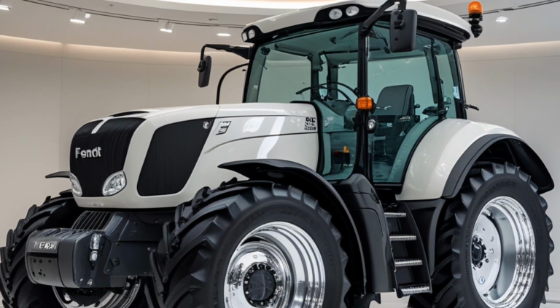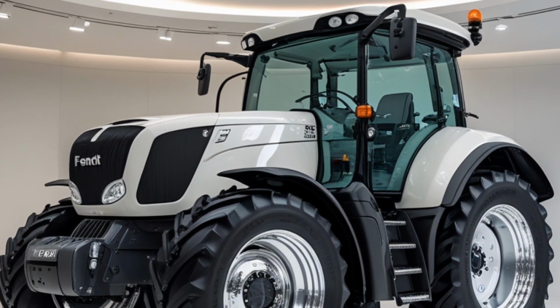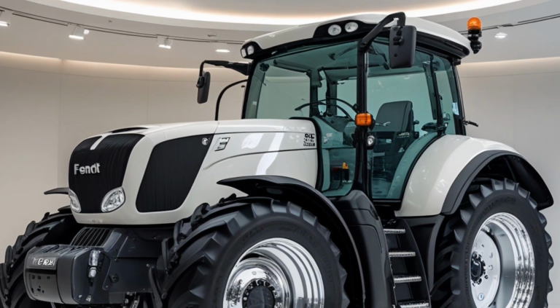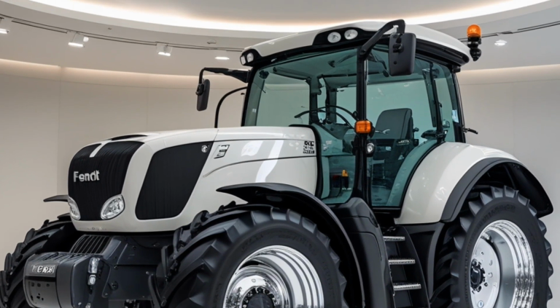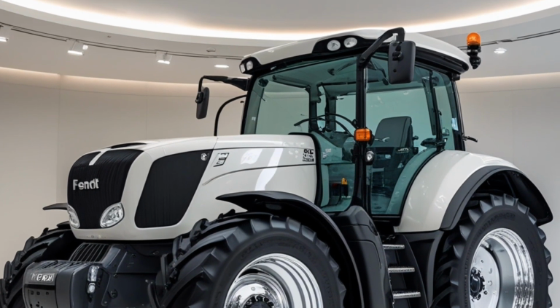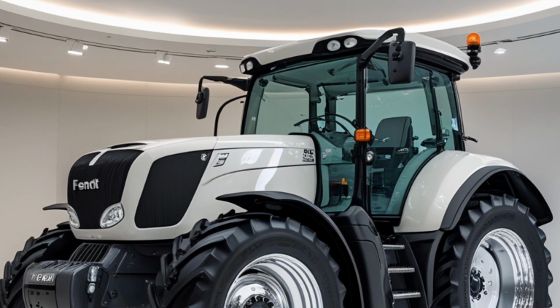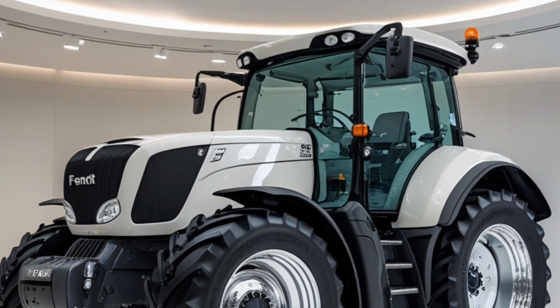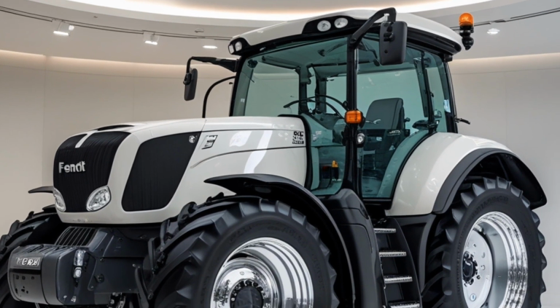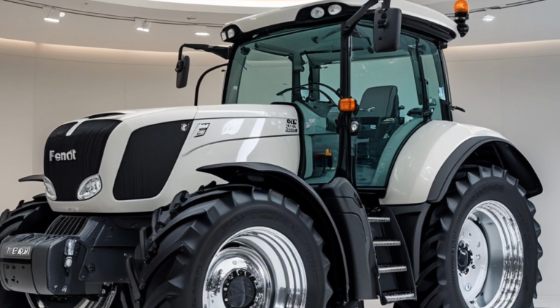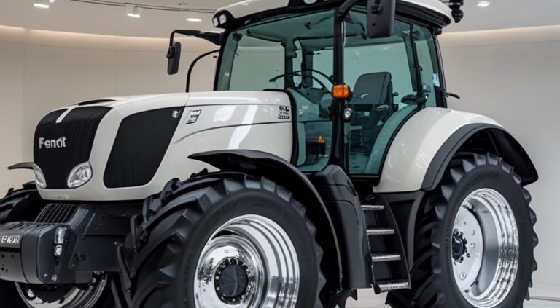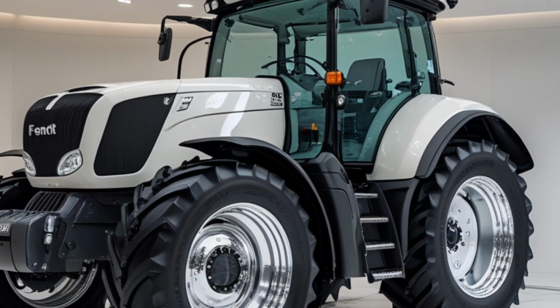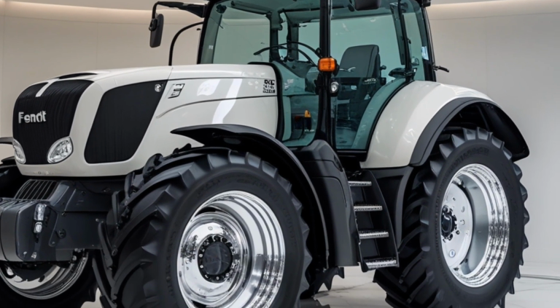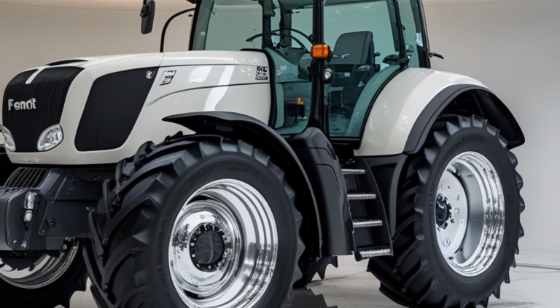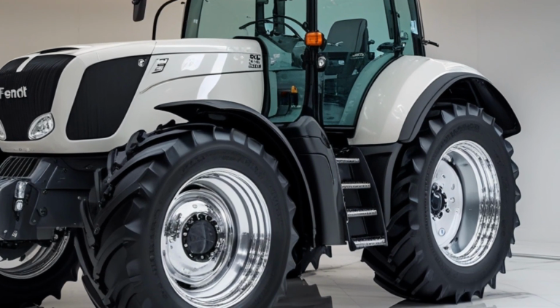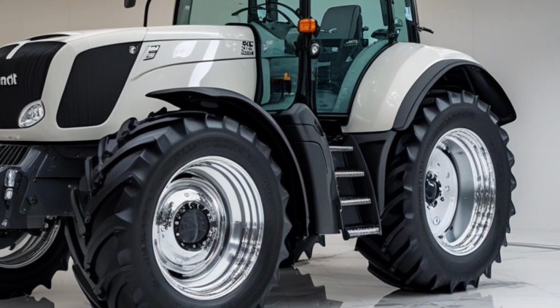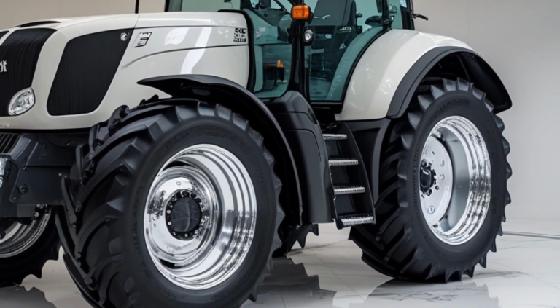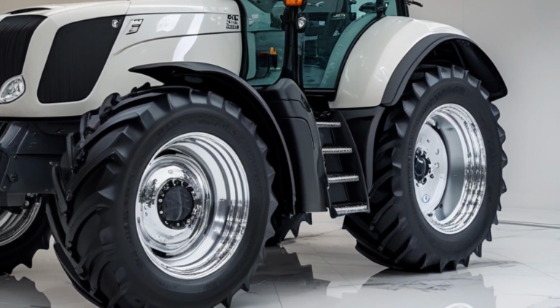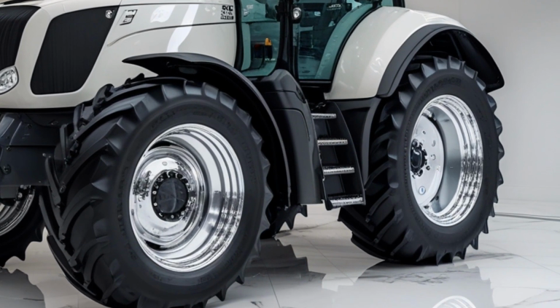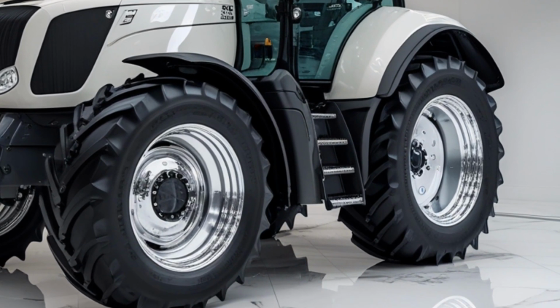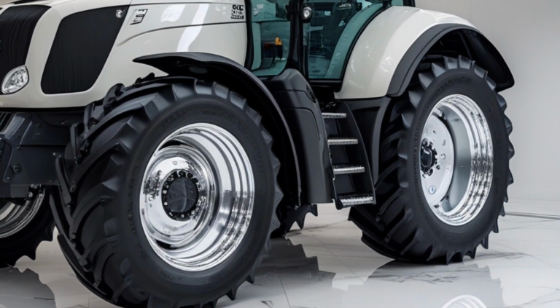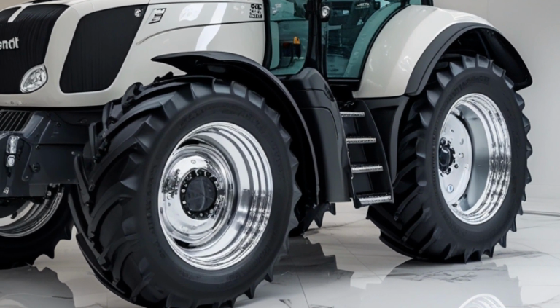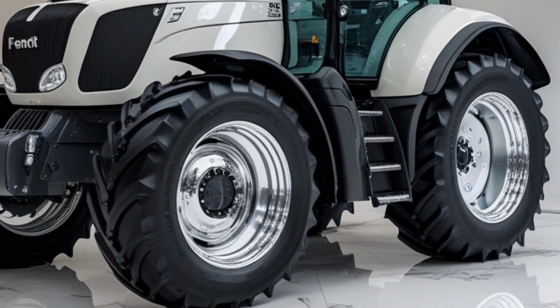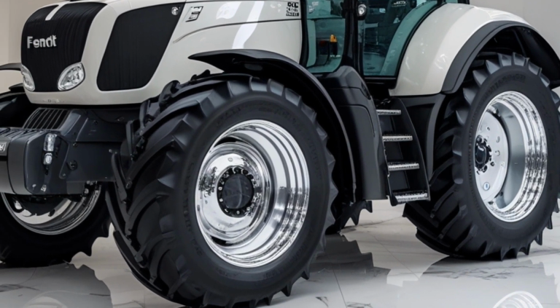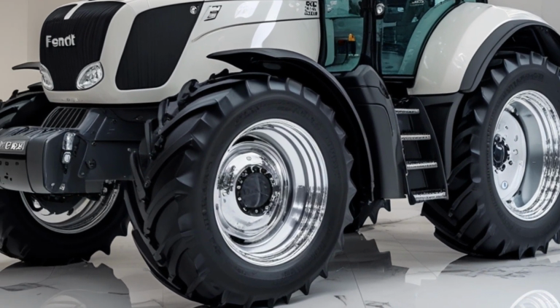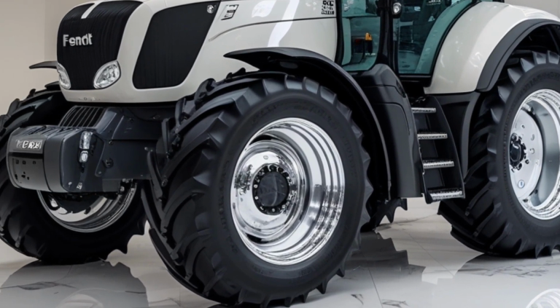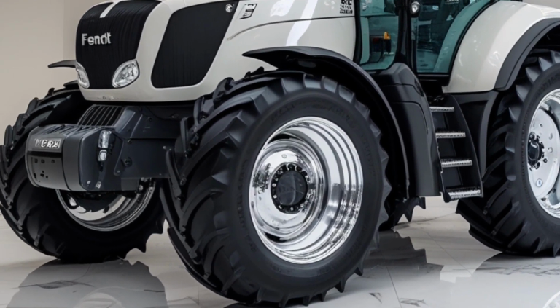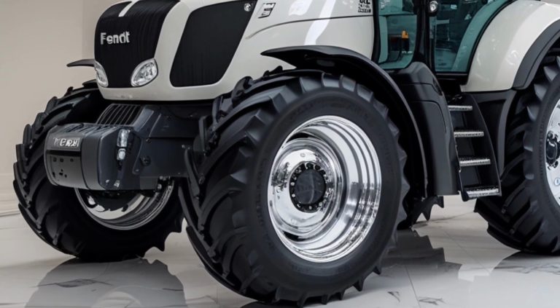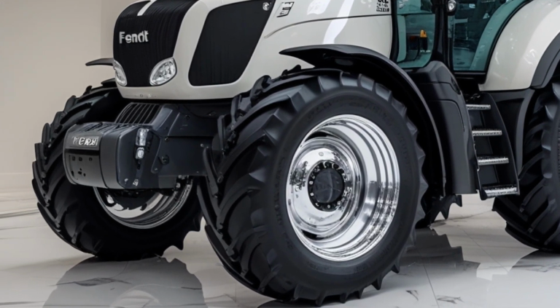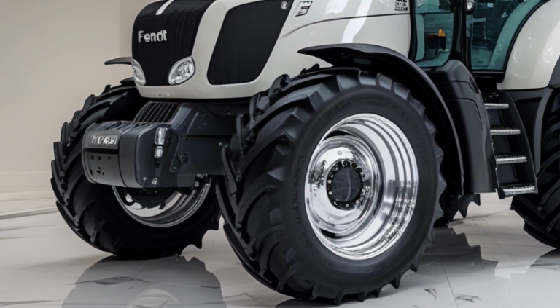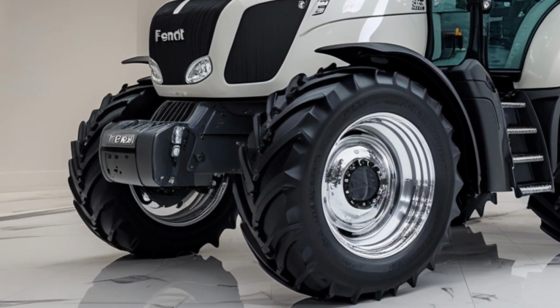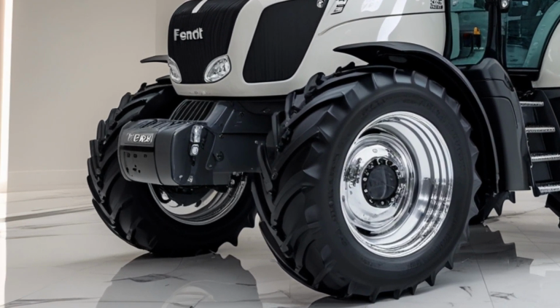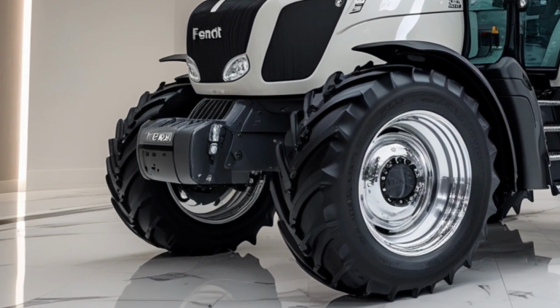The FENT 700 Vario Gen 7 — where precision meets power. See you in the next one!